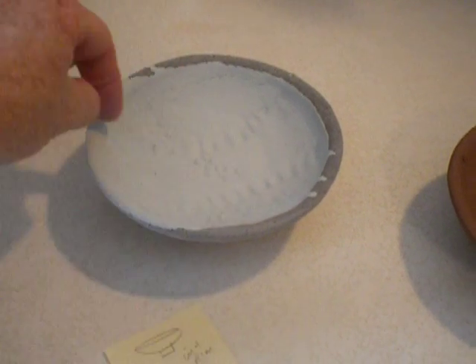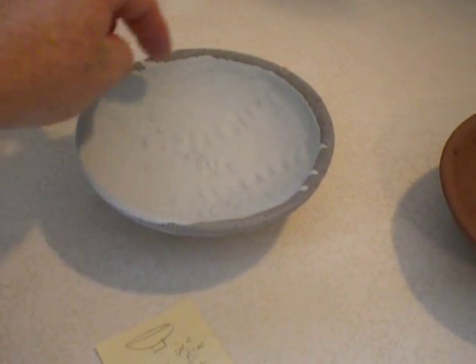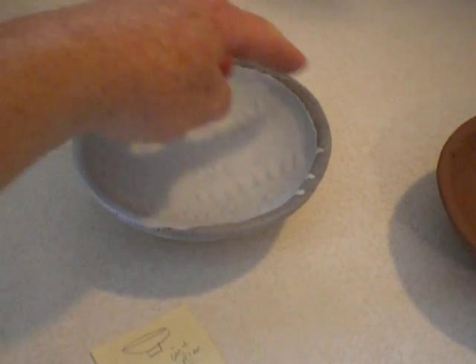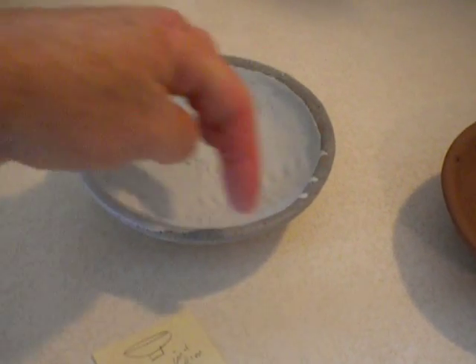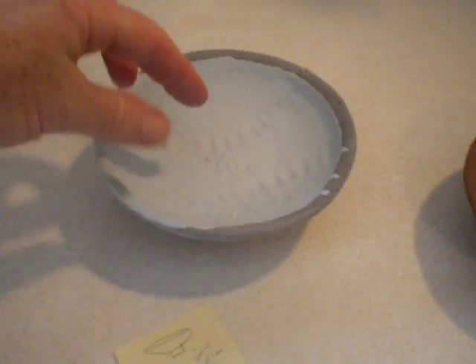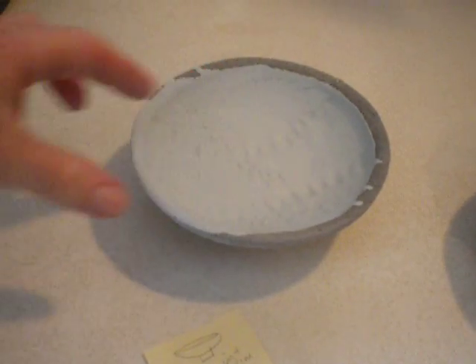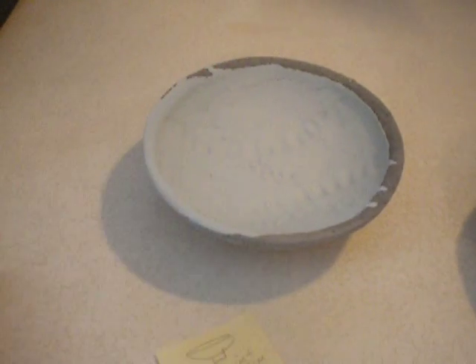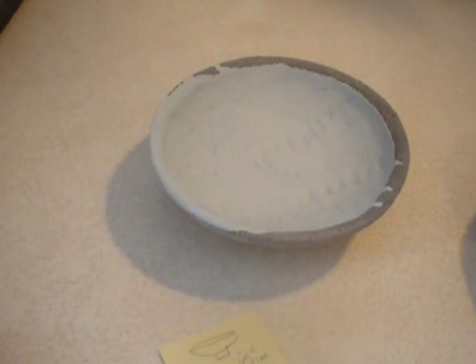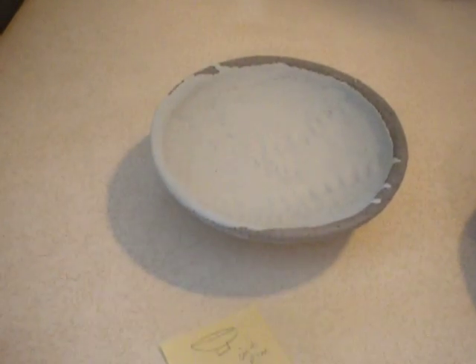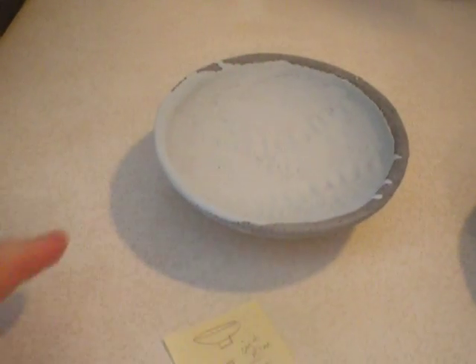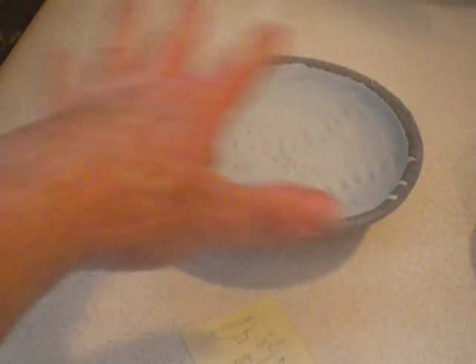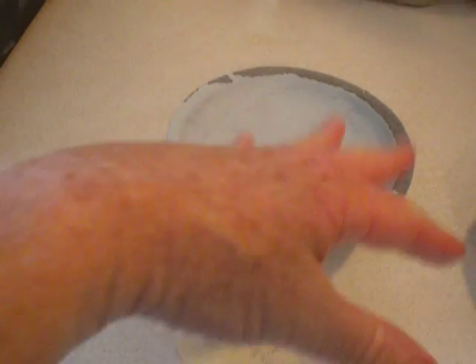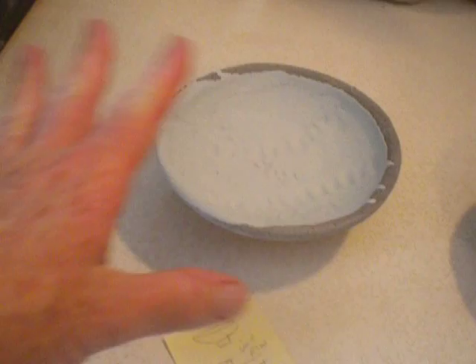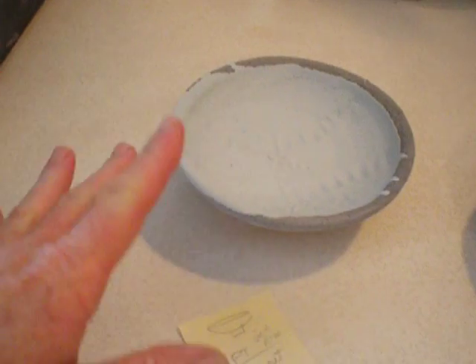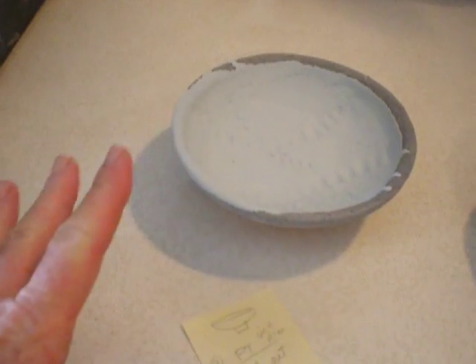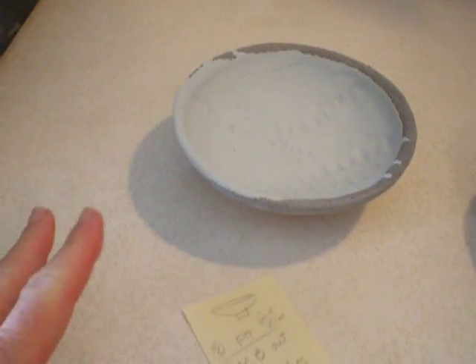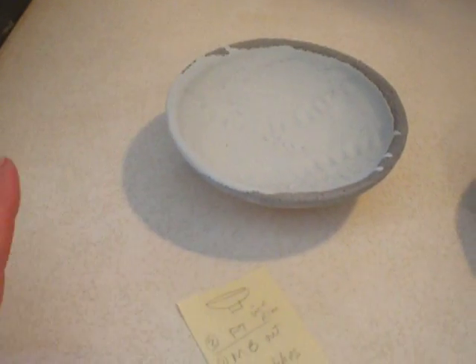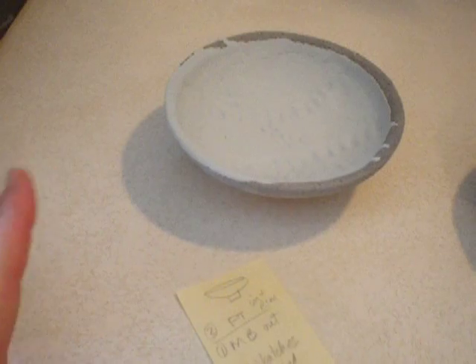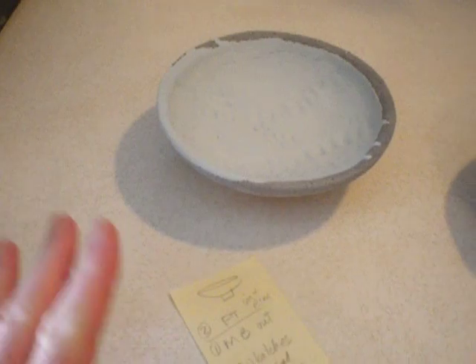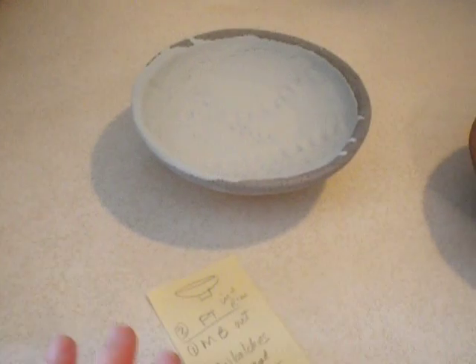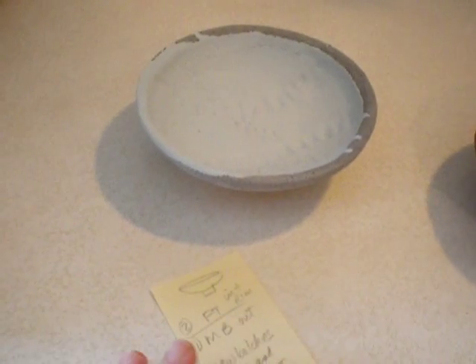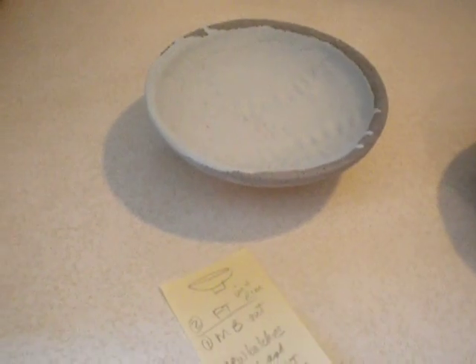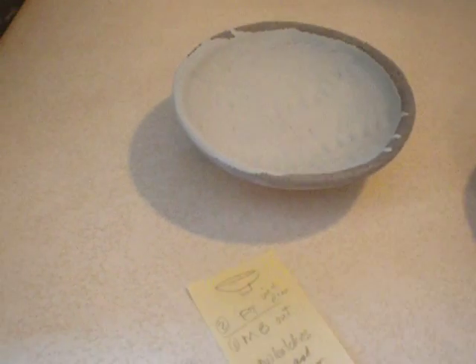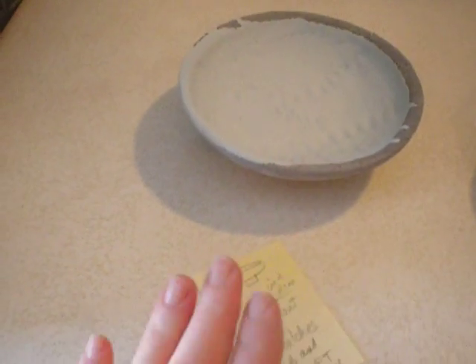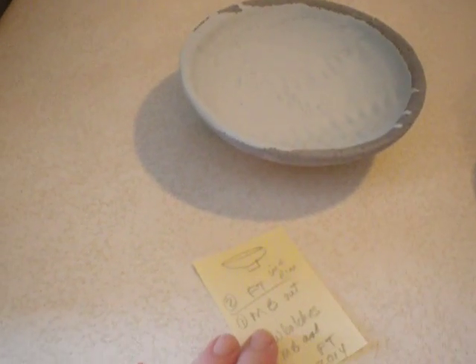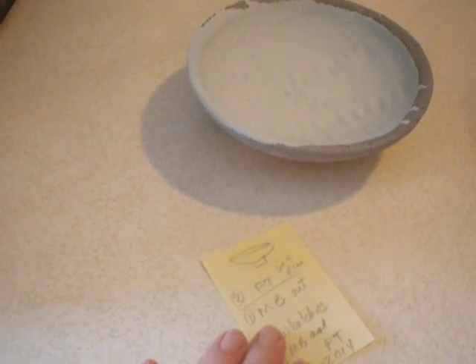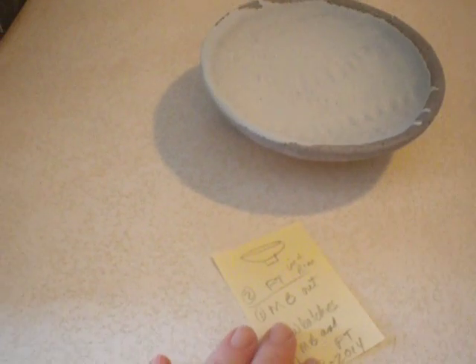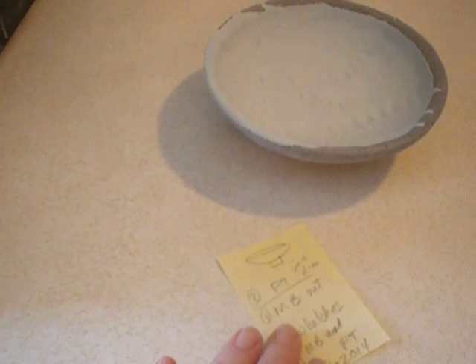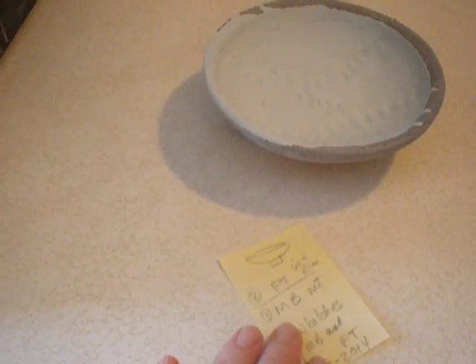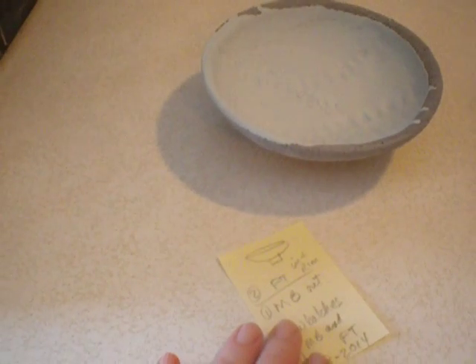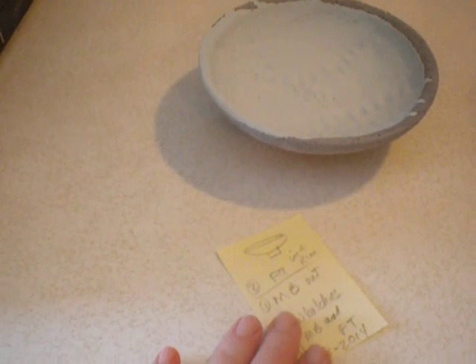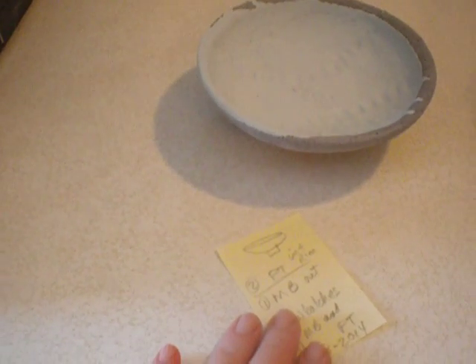Then I filled it and just poured it out. It's a little sloppy, but that's good — it's a test. I want to see what it does.